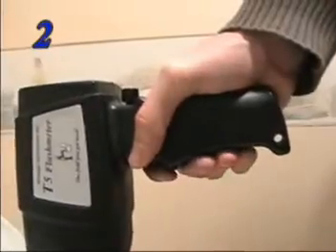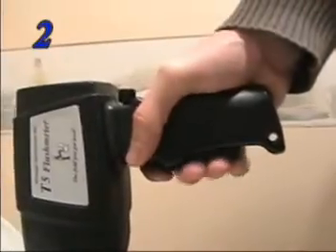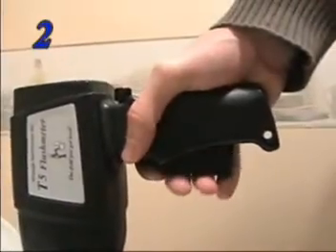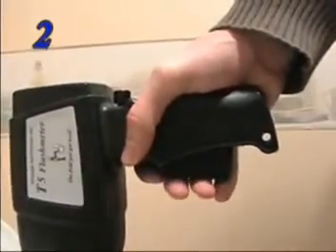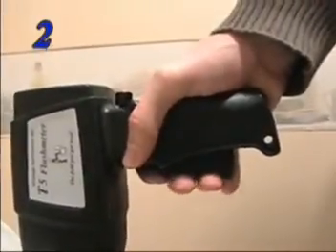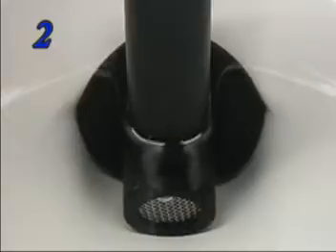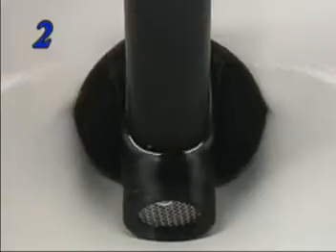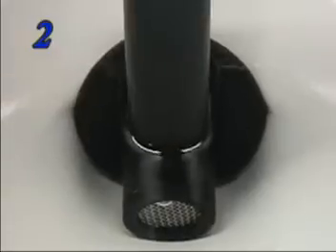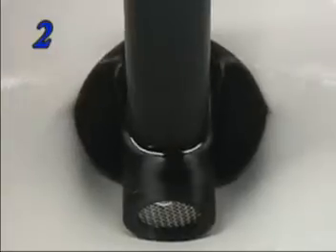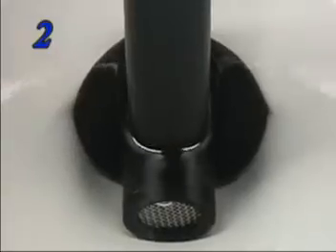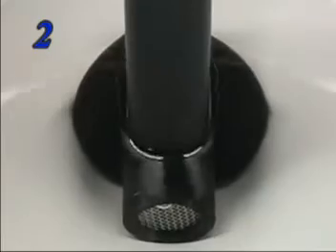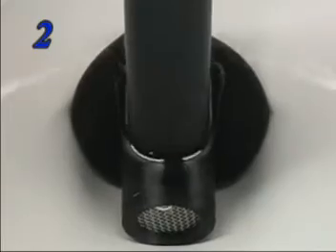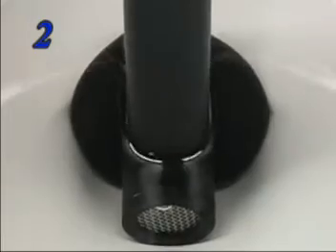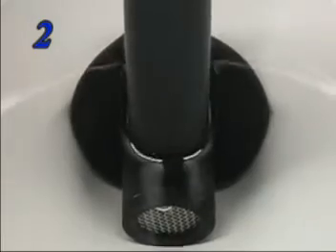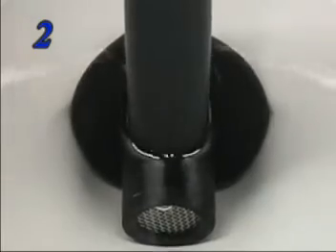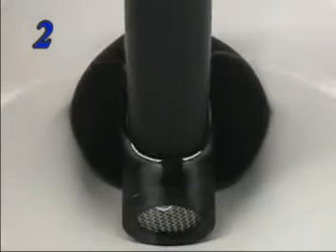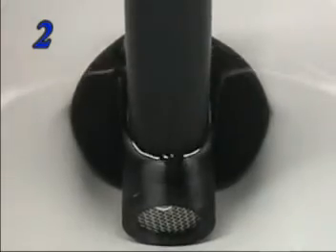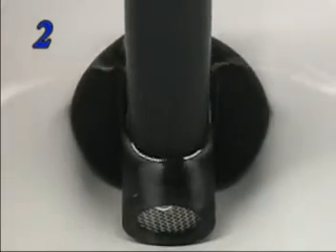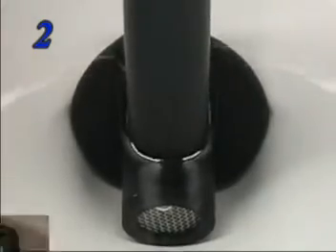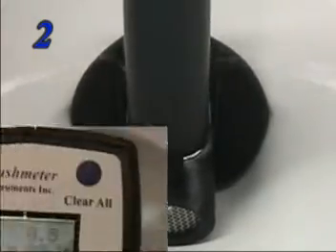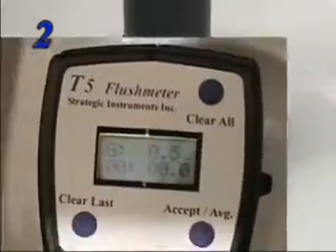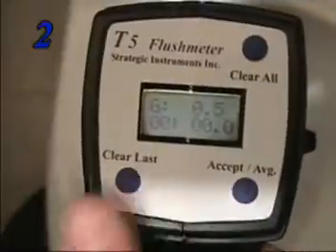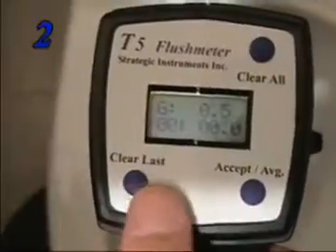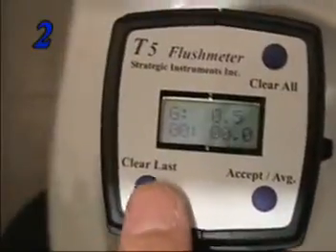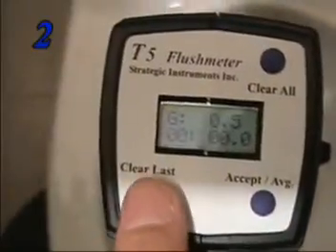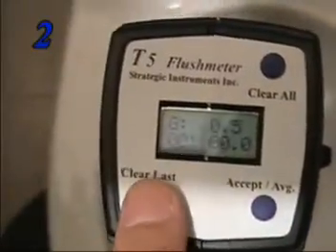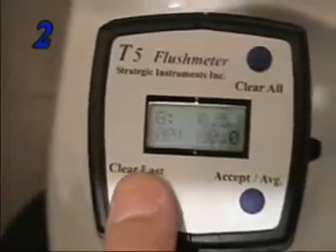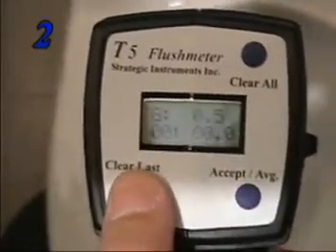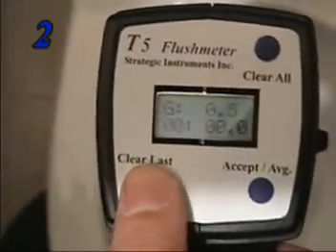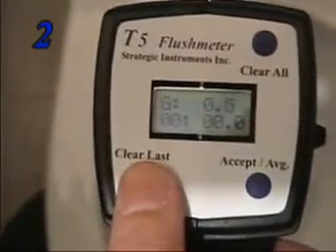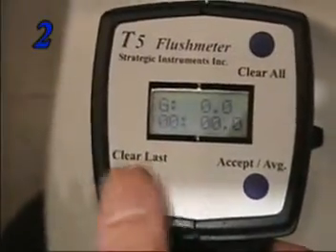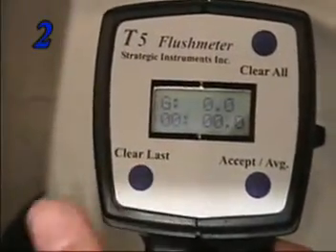Step two: activate the pump lever to inflate the balloon gasket and seal the trap, and then zero the meter.